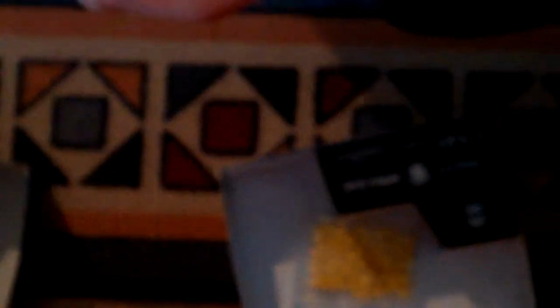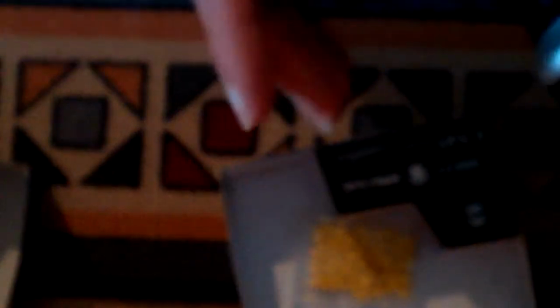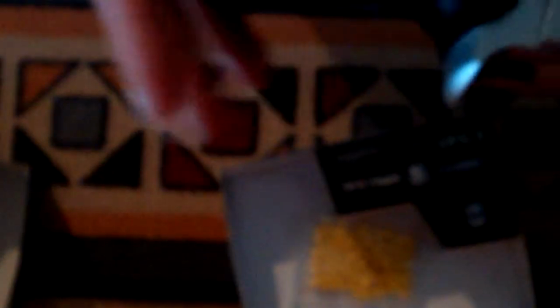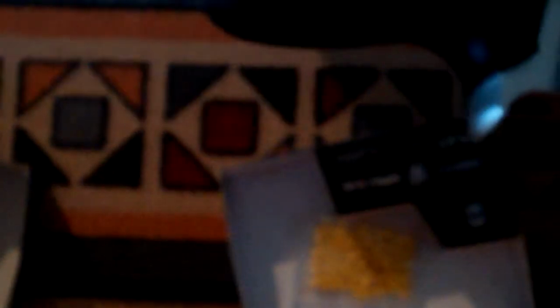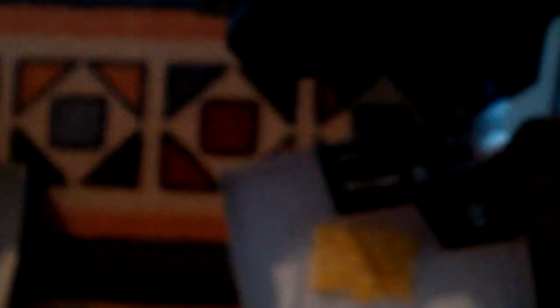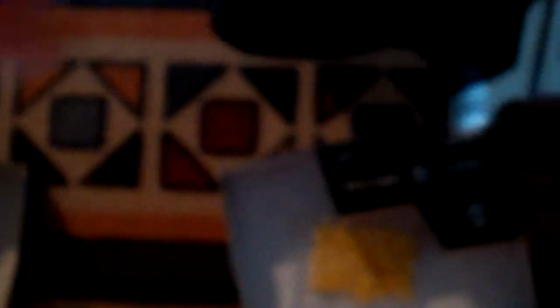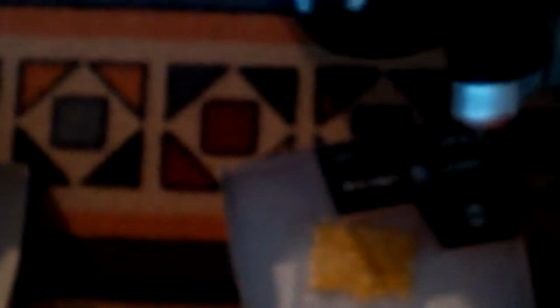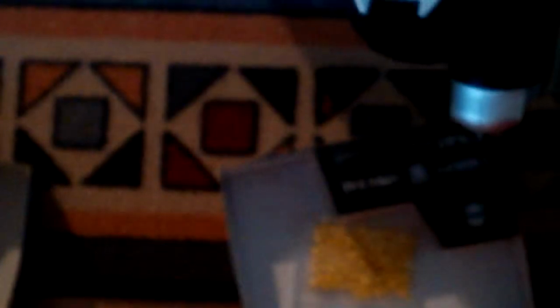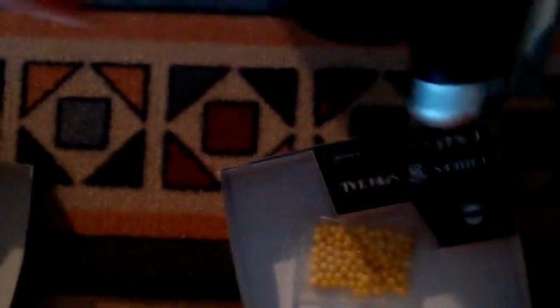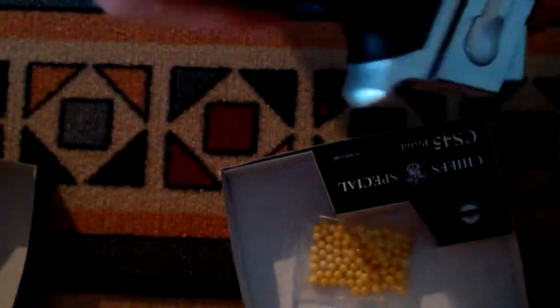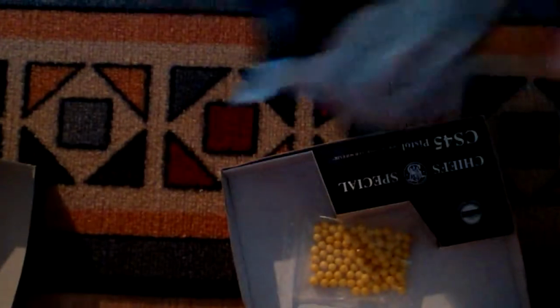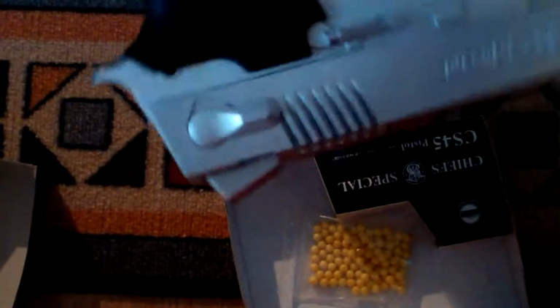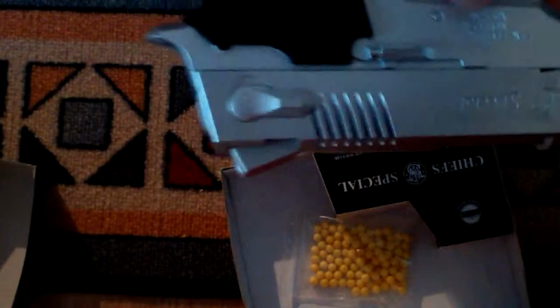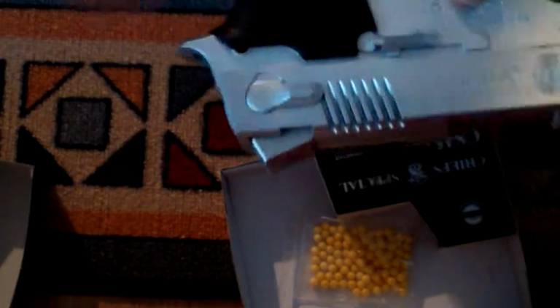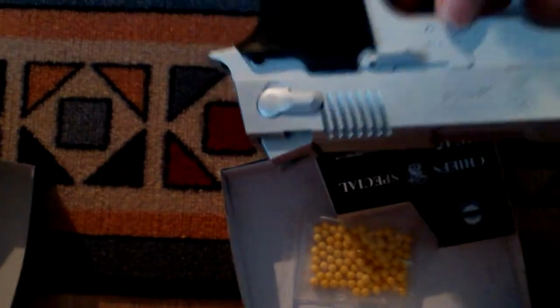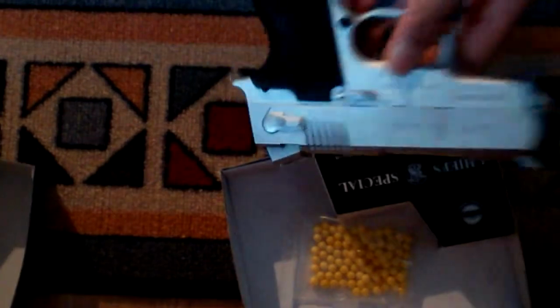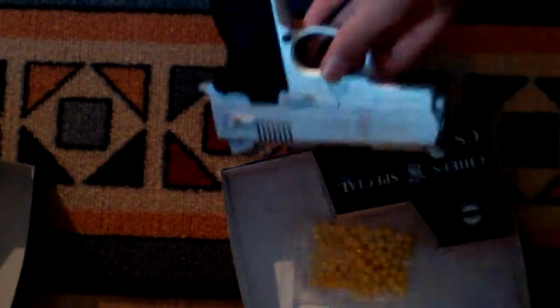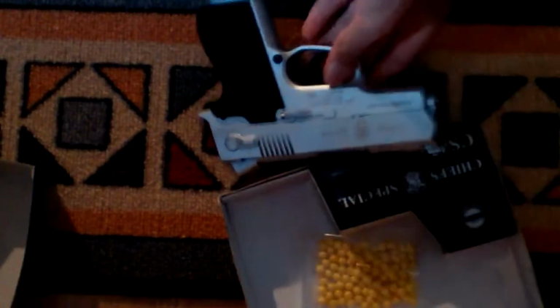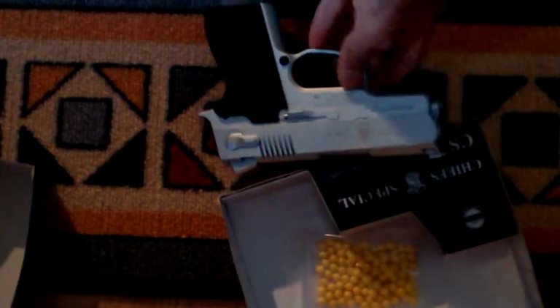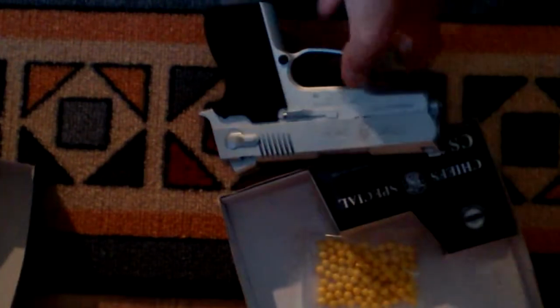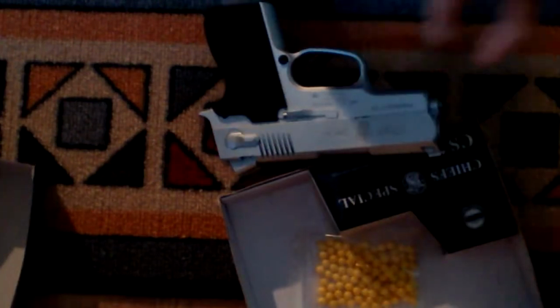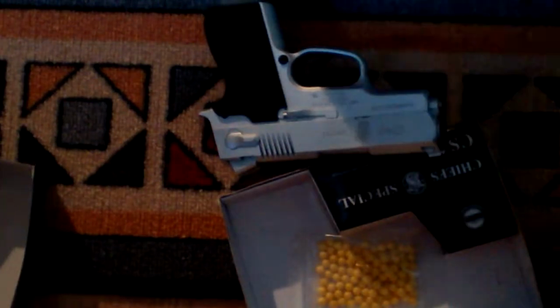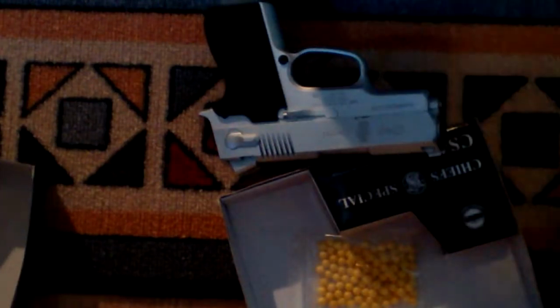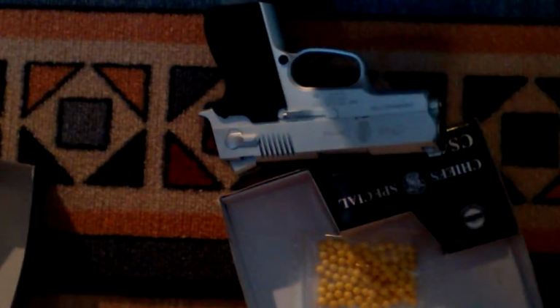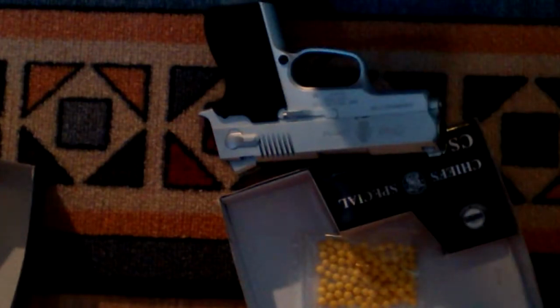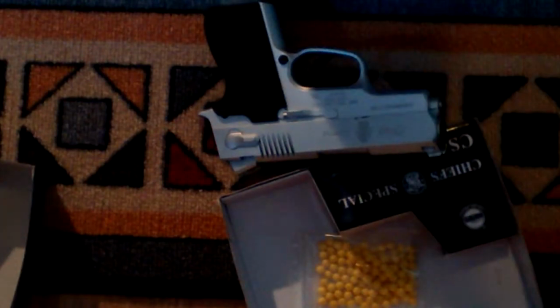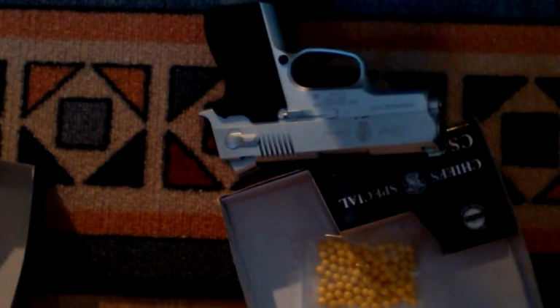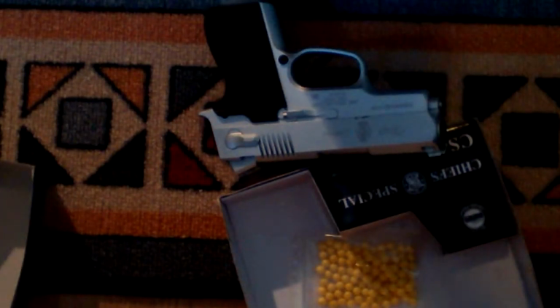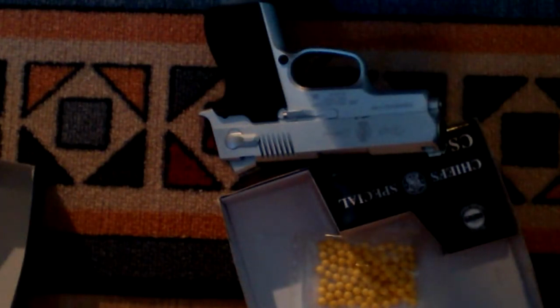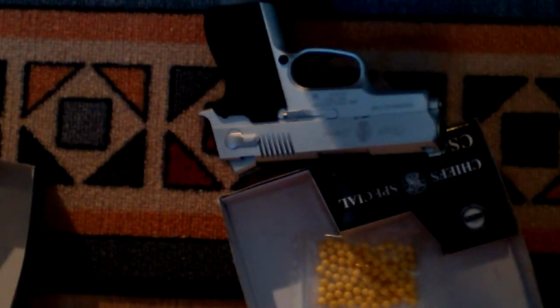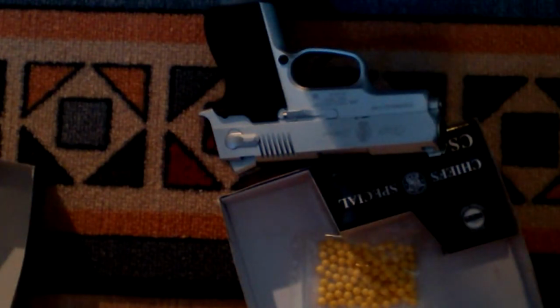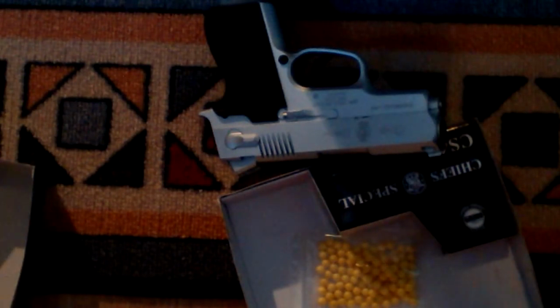So that's how to load the gun, and that's for the unboxing. Thanks for watching. Subscribe and see you in the next video. Bye.